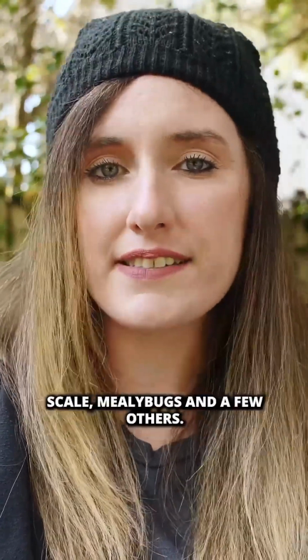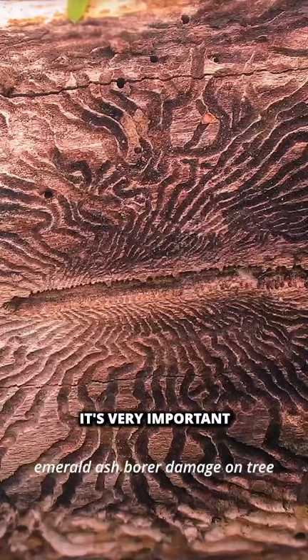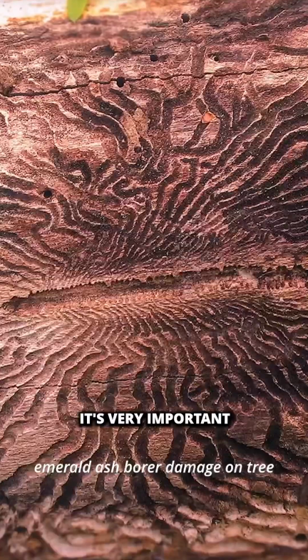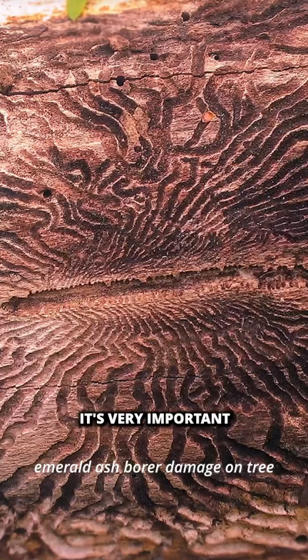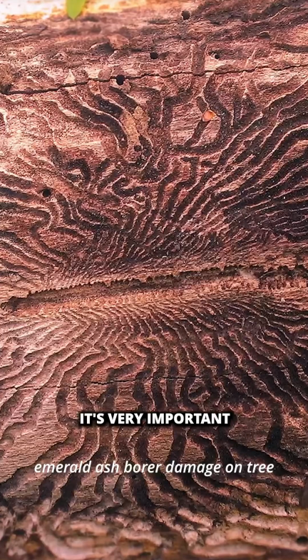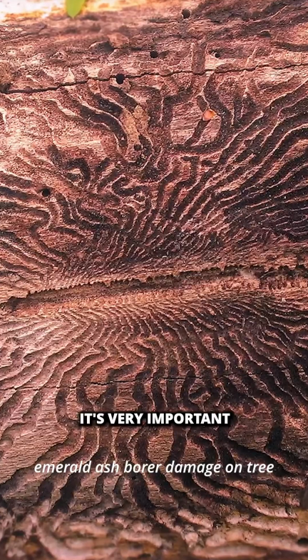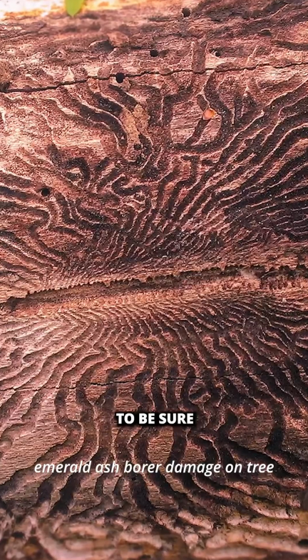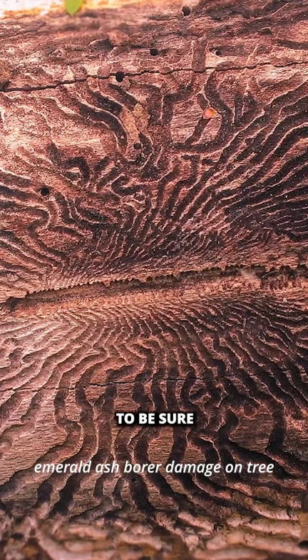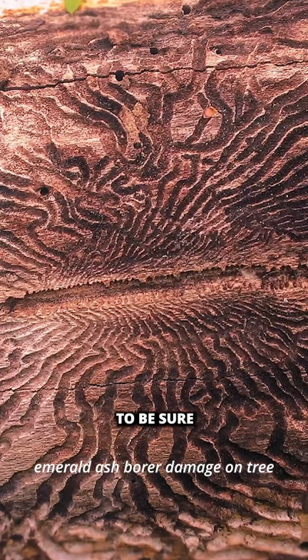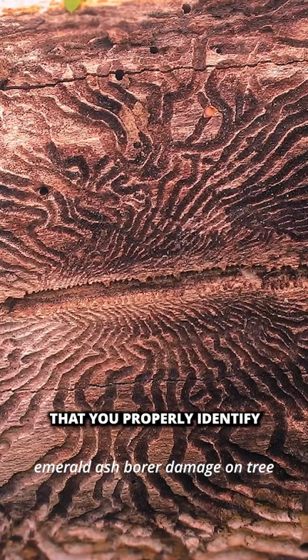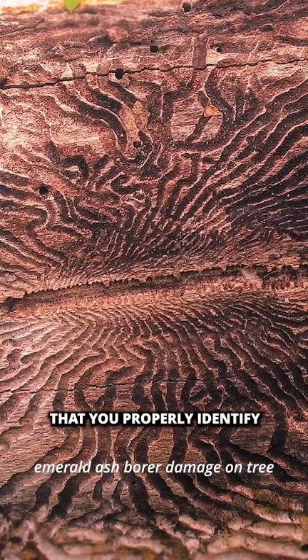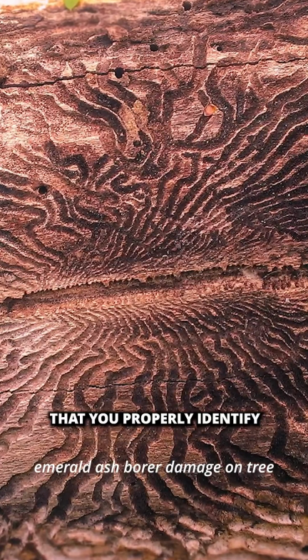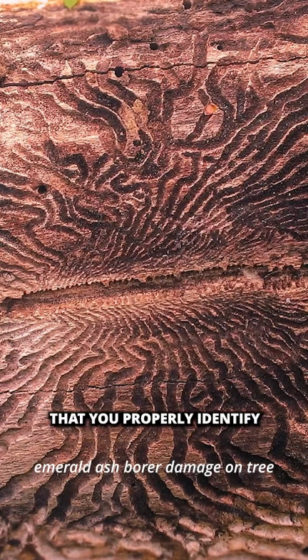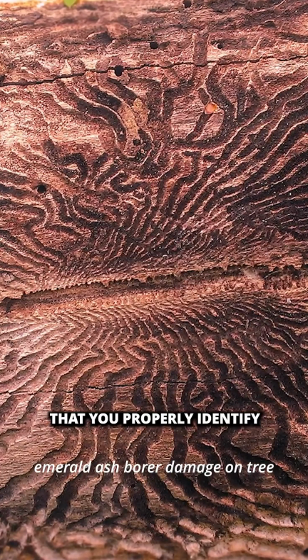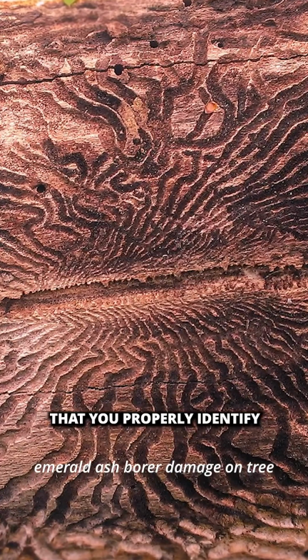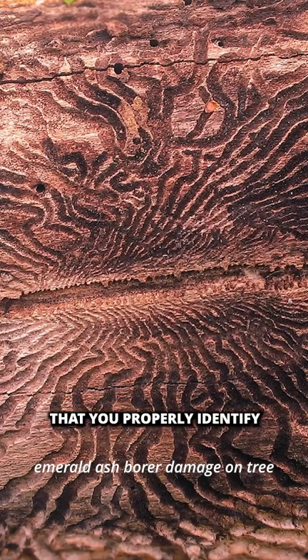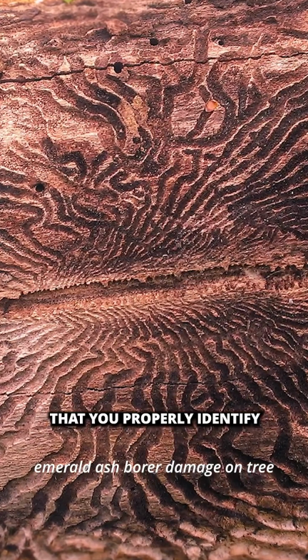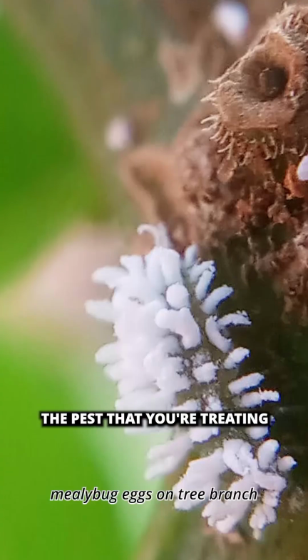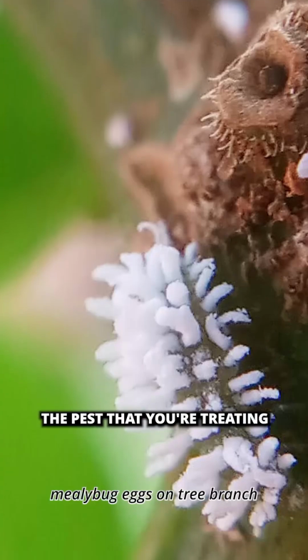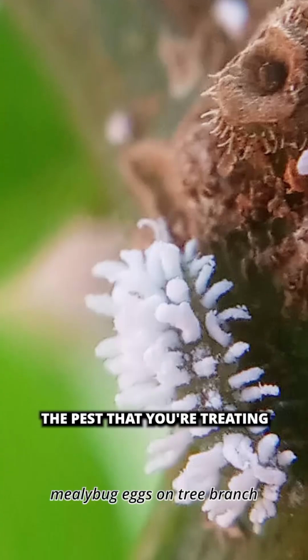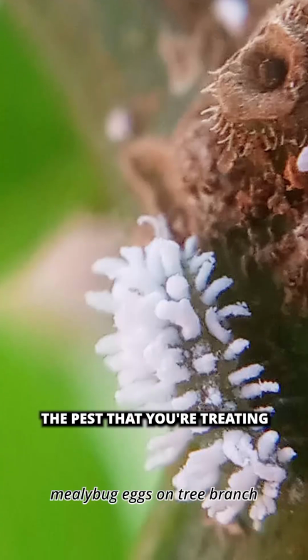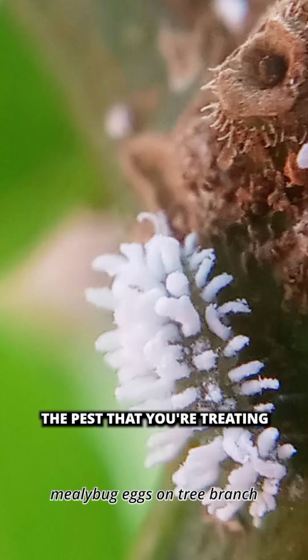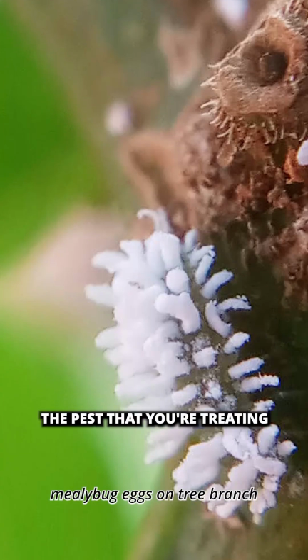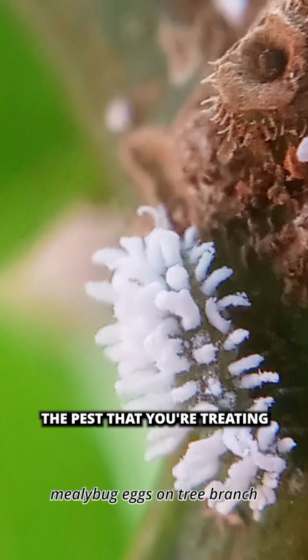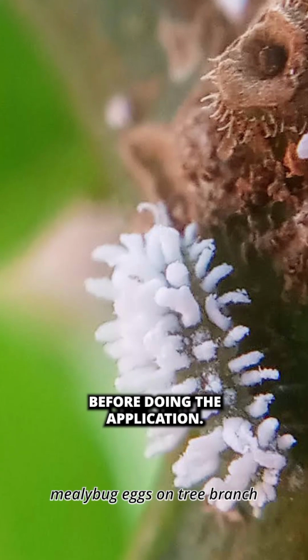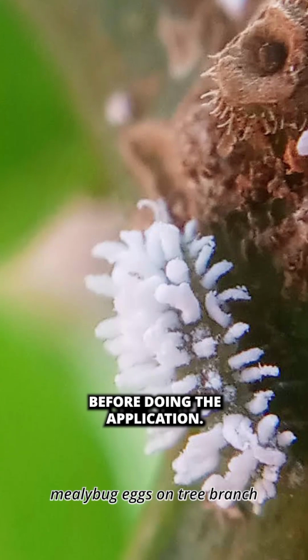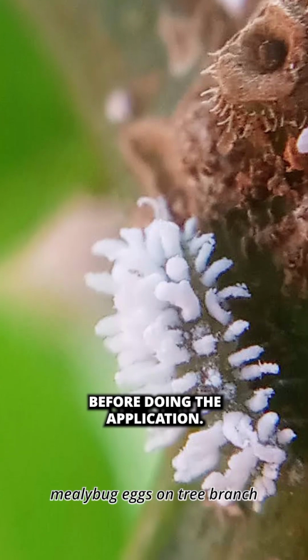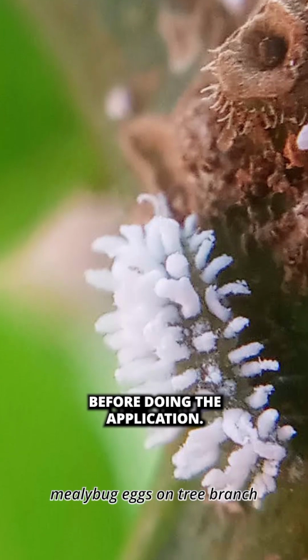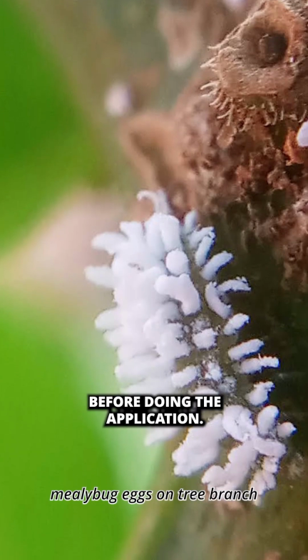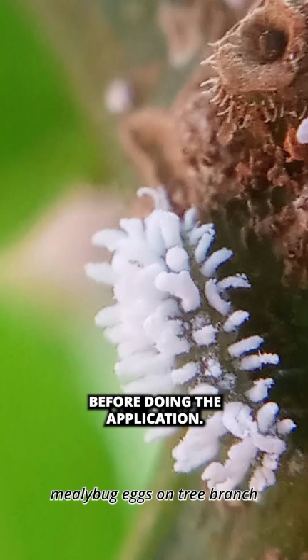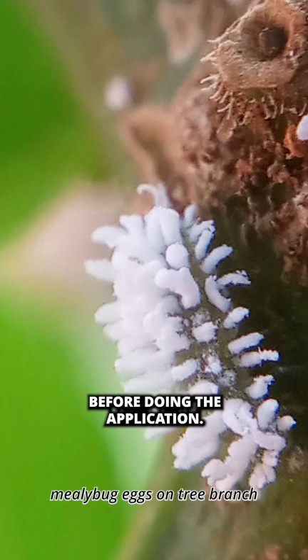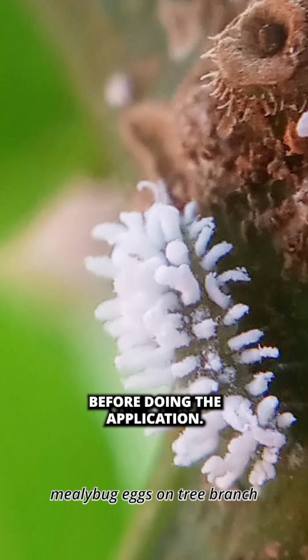It's very important to be sure that you properly identify the pests that you're treating before doing the application.